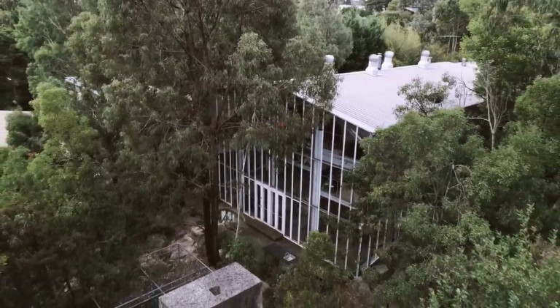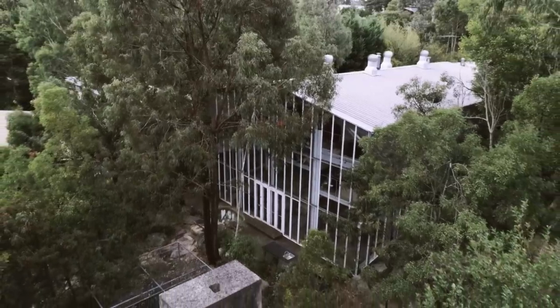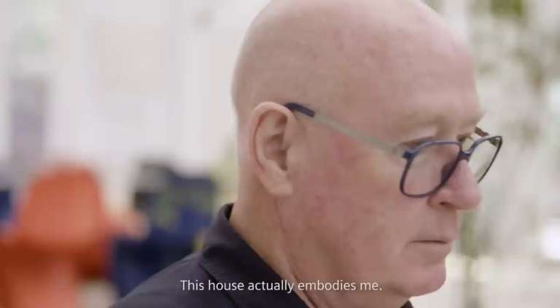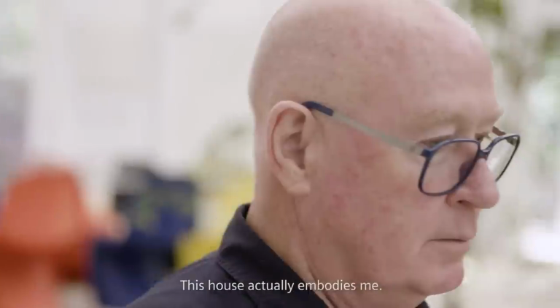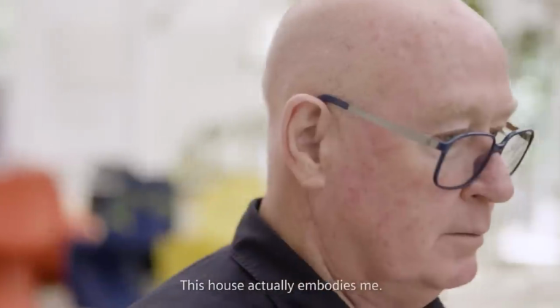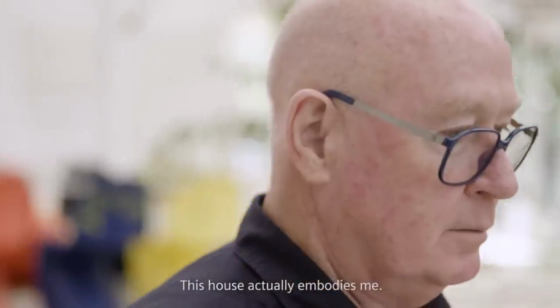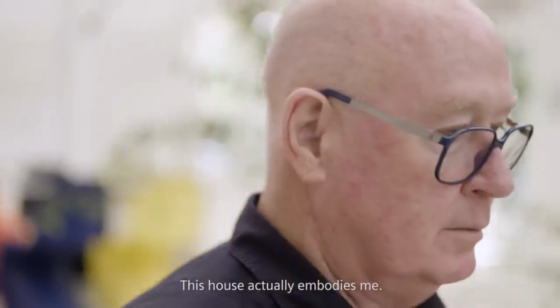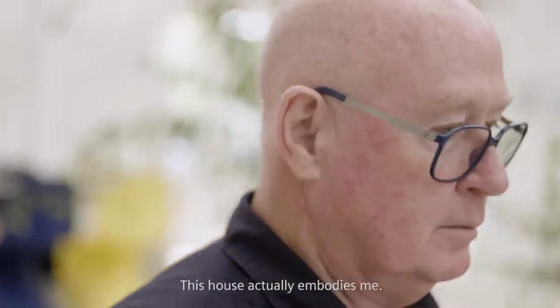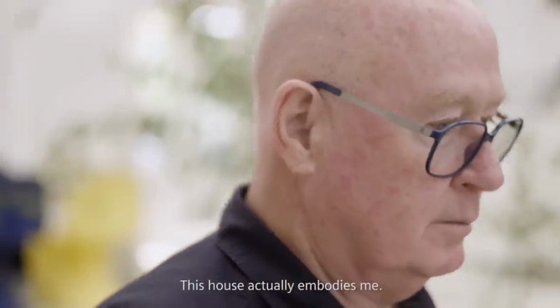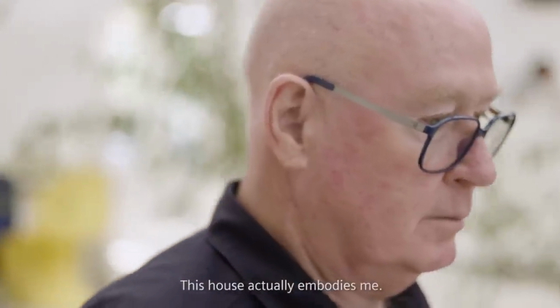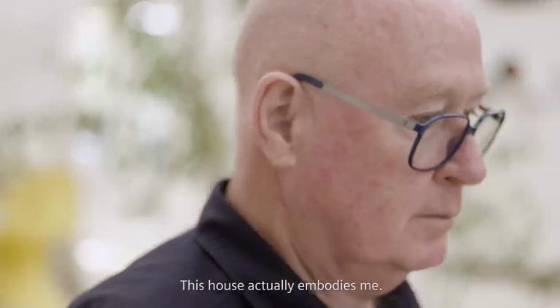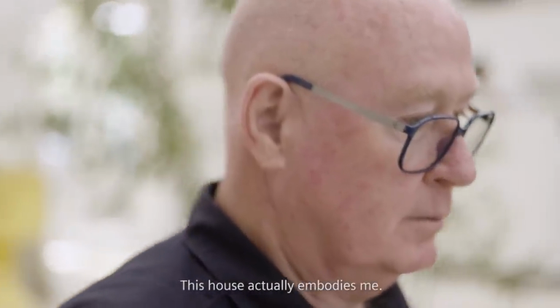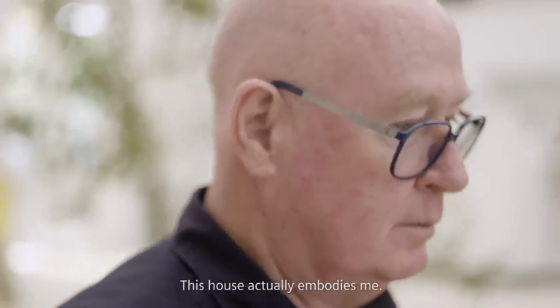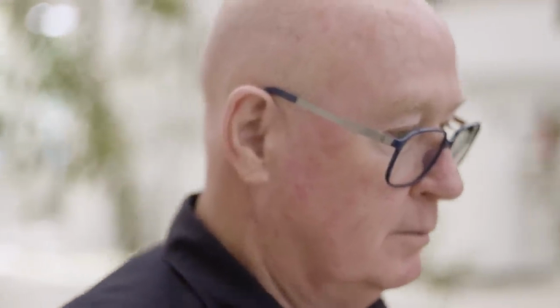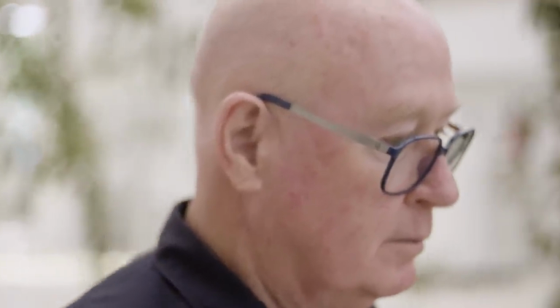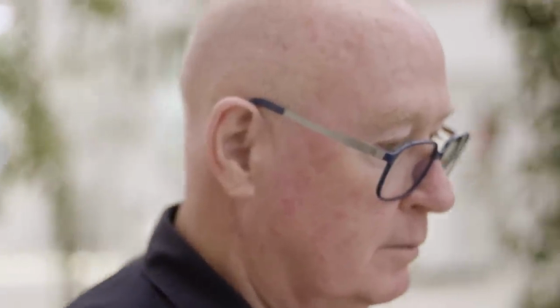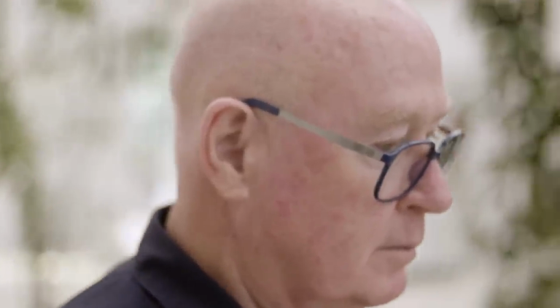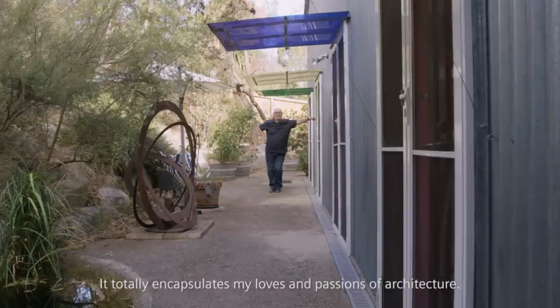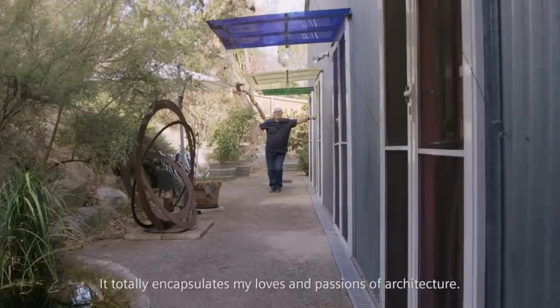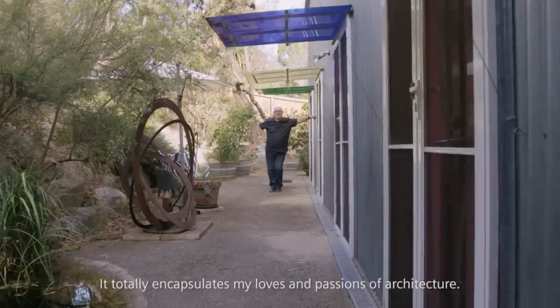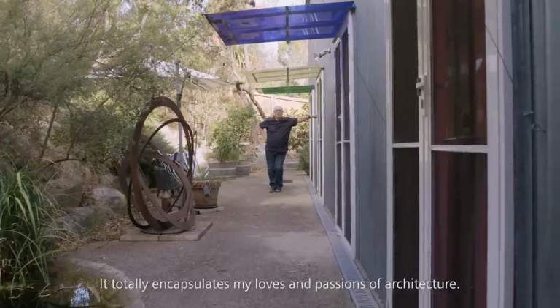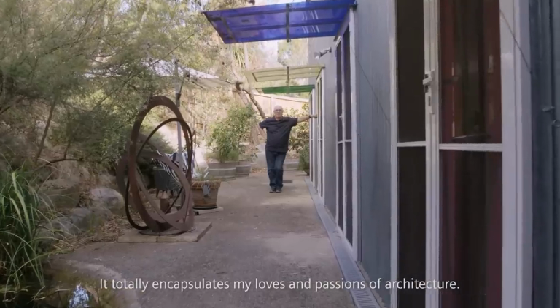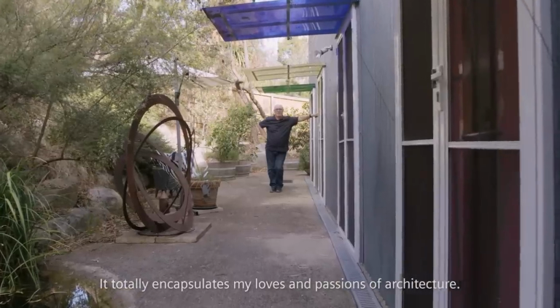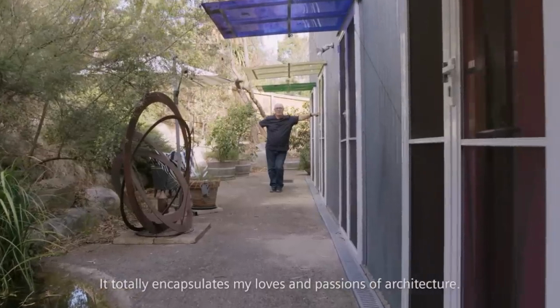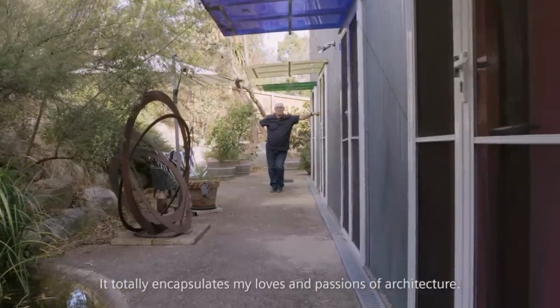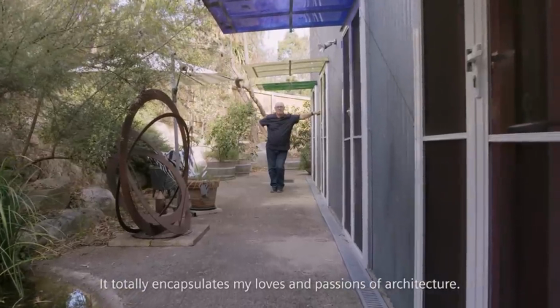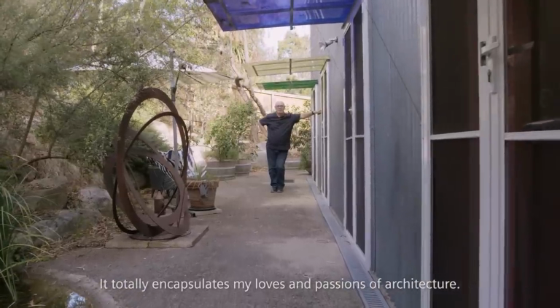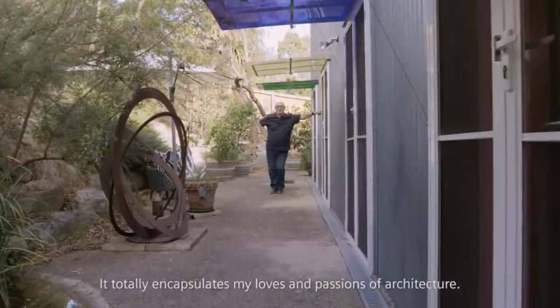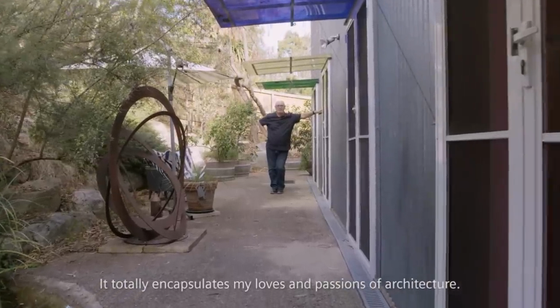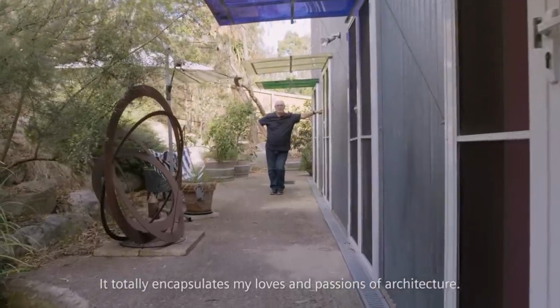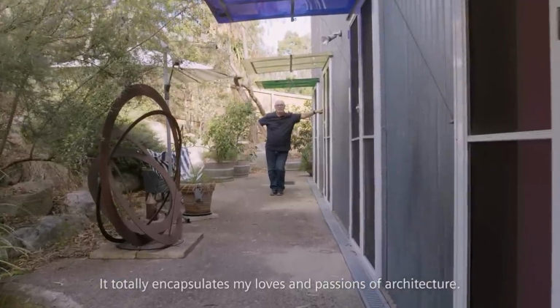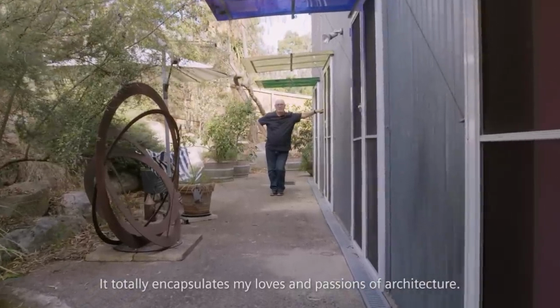This house actually embodies me. It totally encapsulates my loves and passions of architecture.